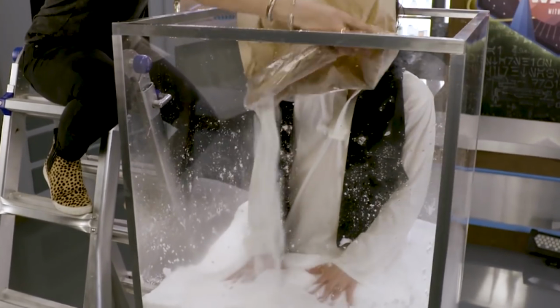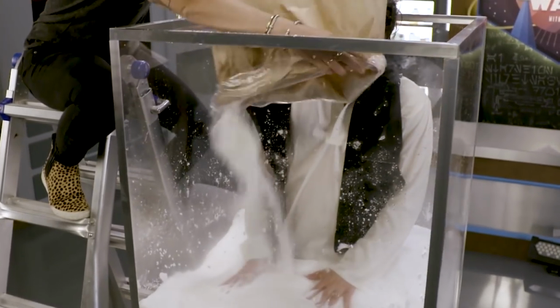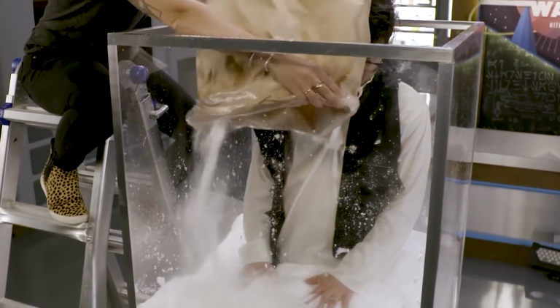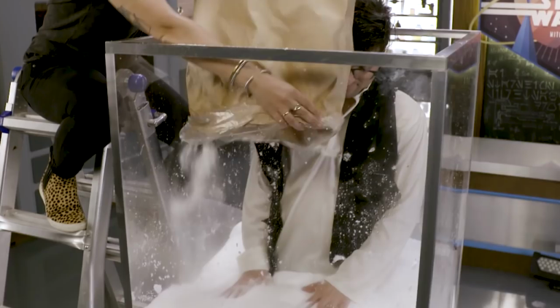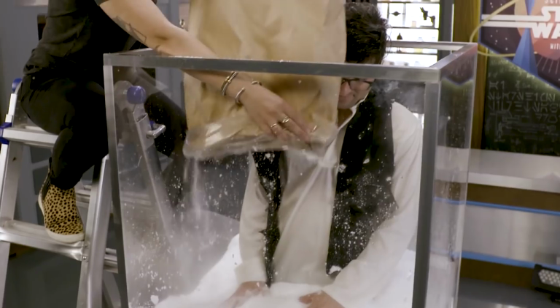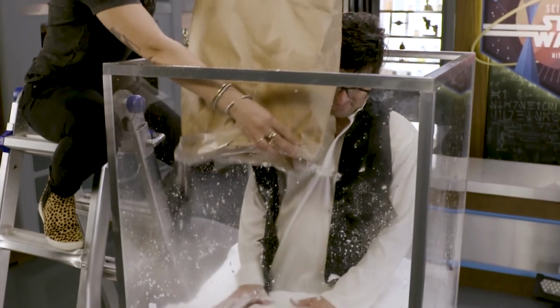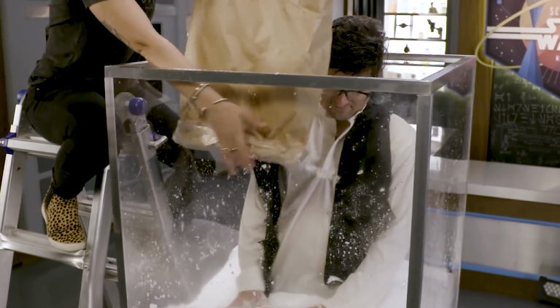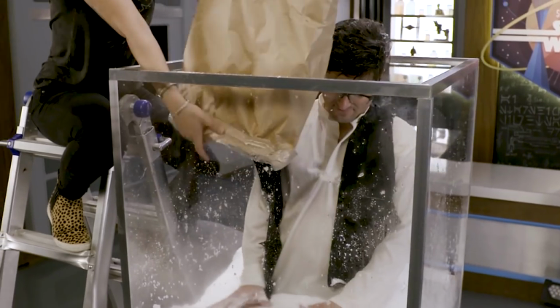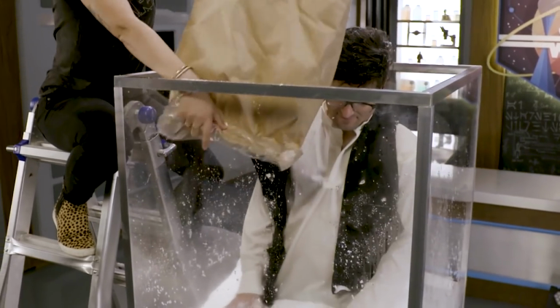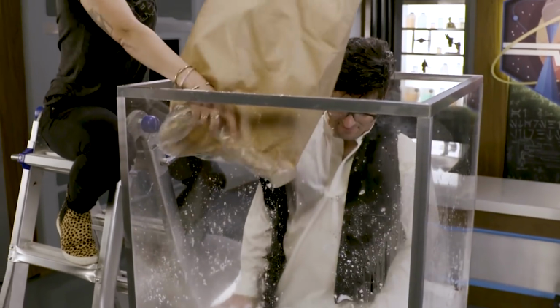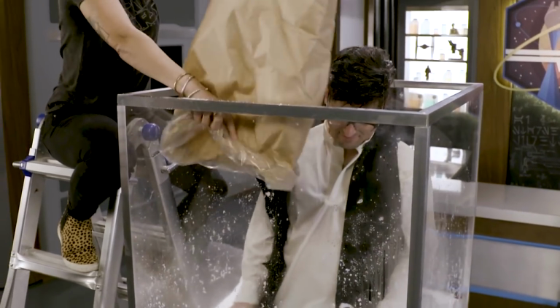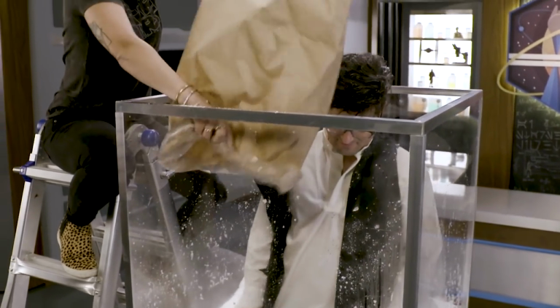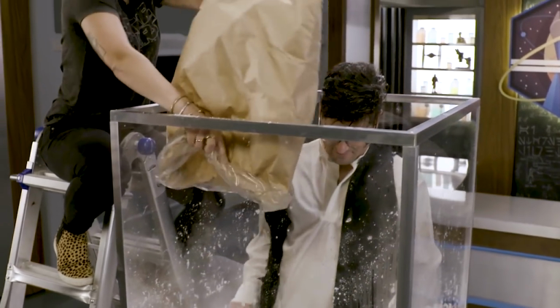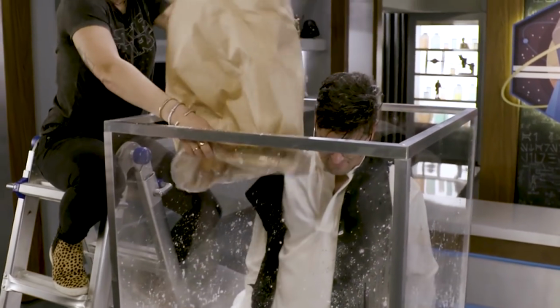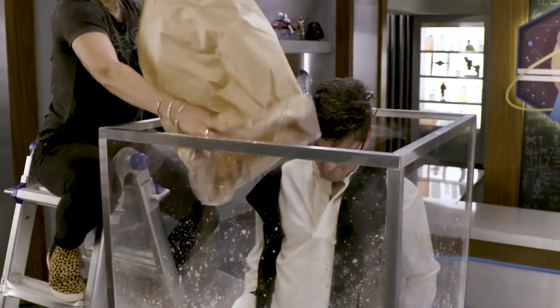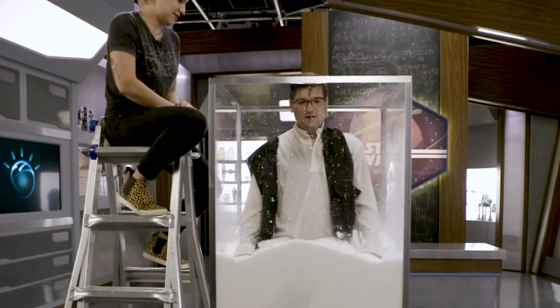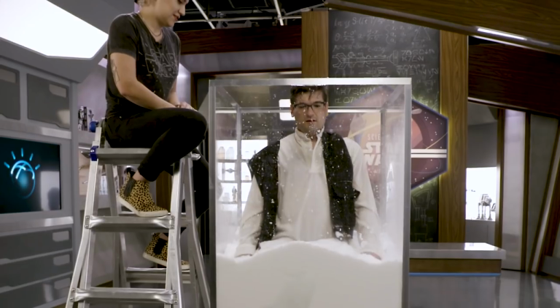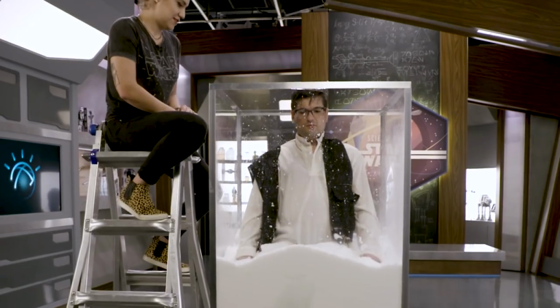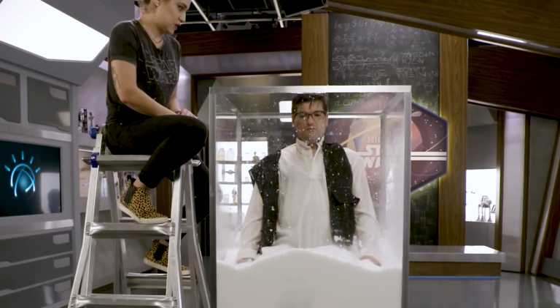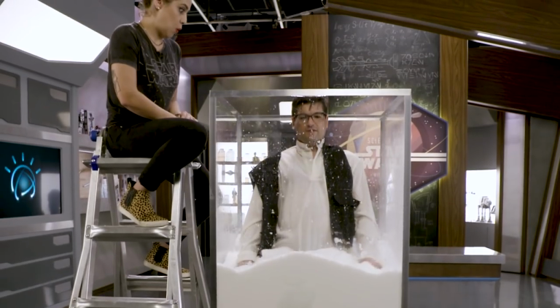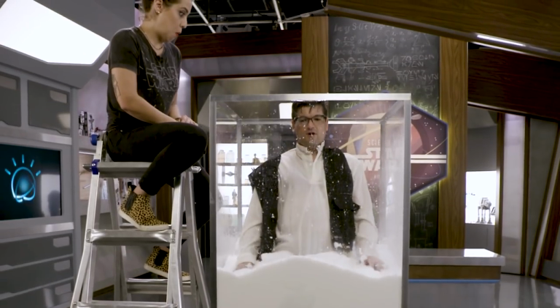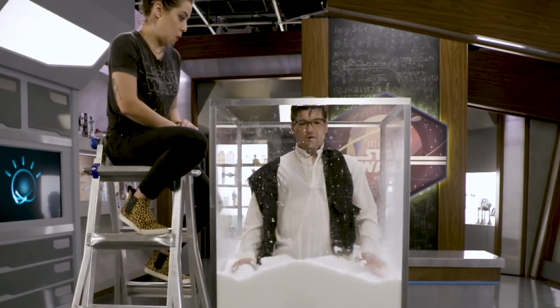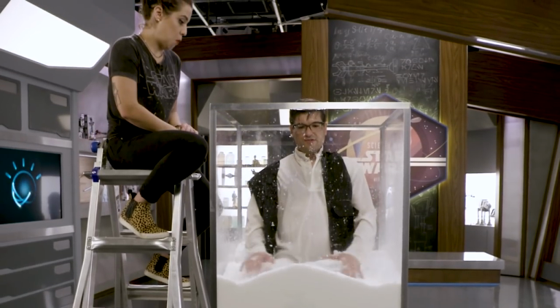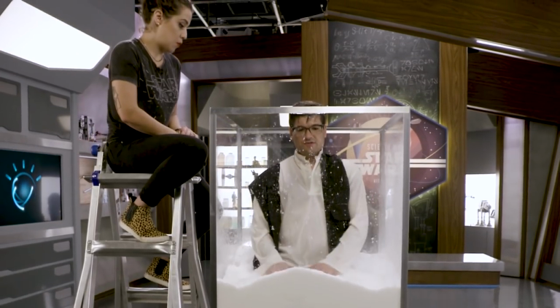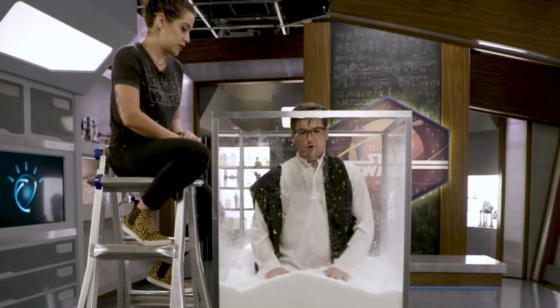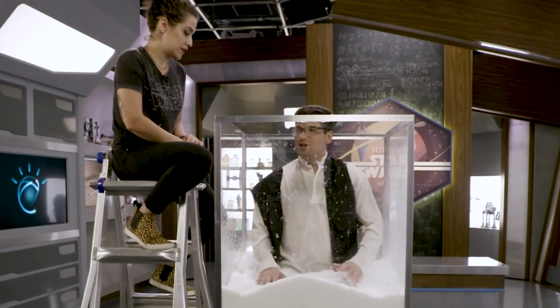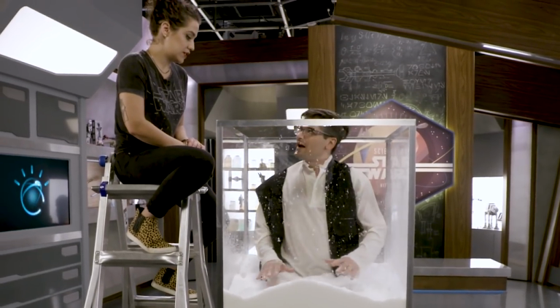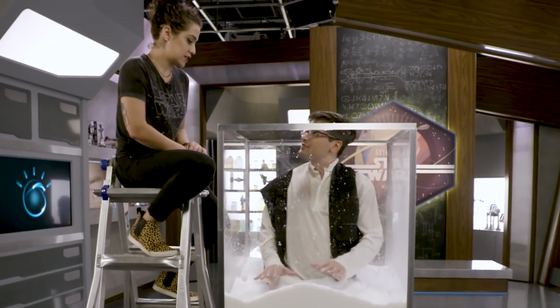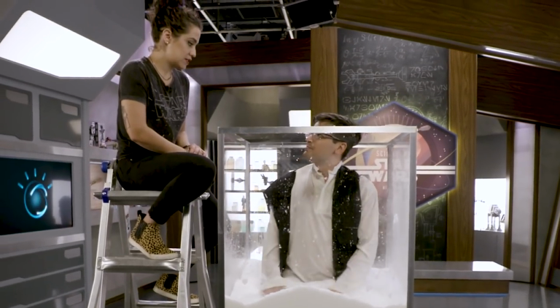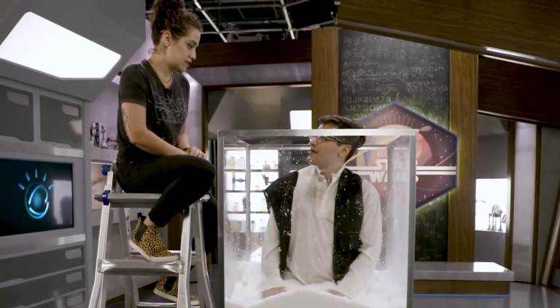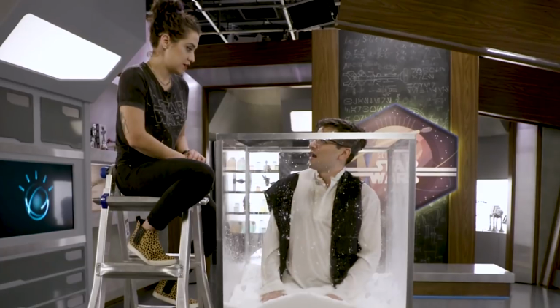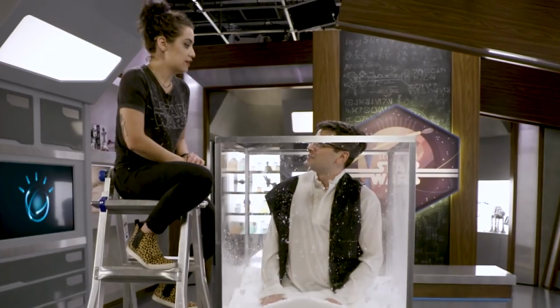That's 25 pounds of powder, and the tank is holding. We have immobilized my thighs.